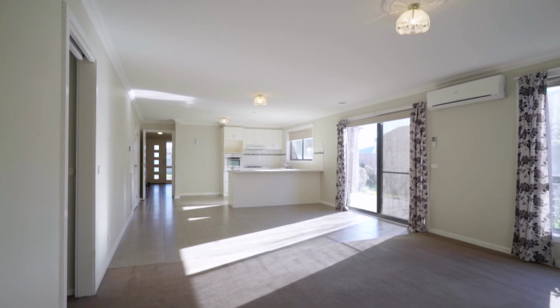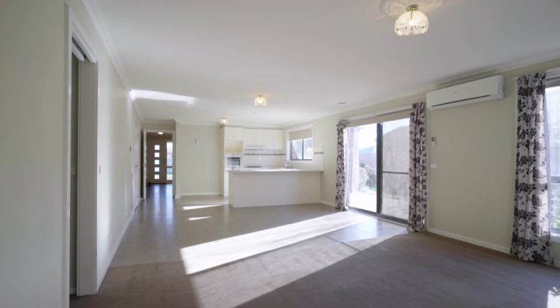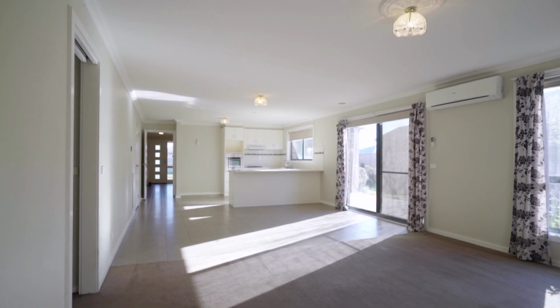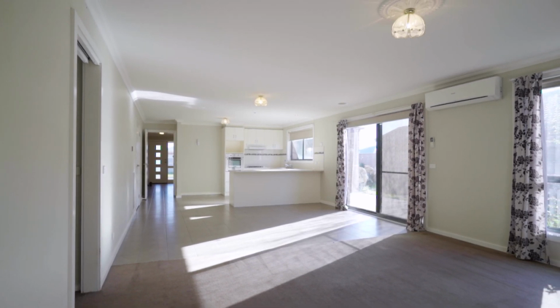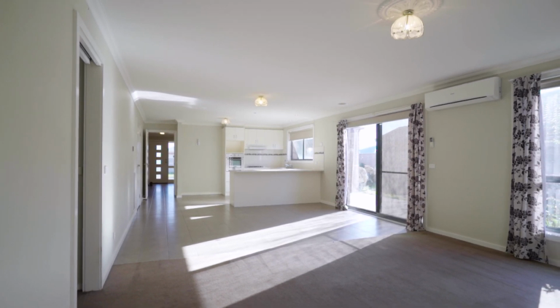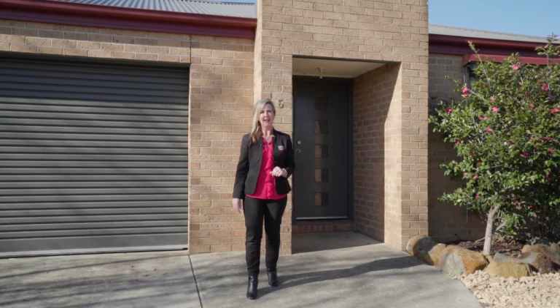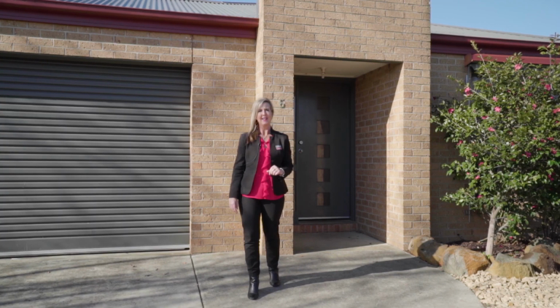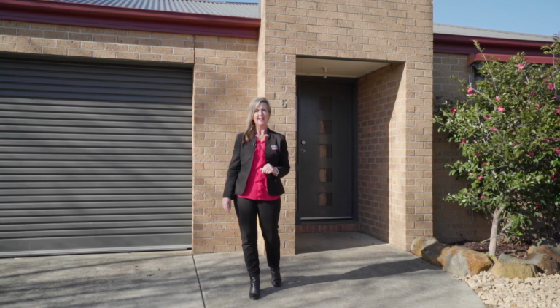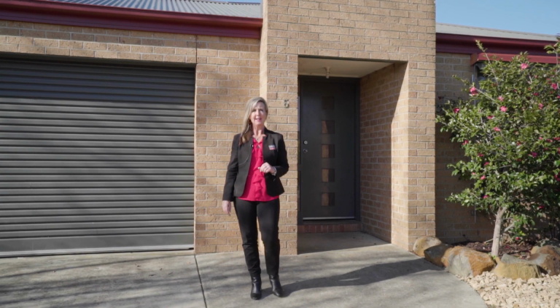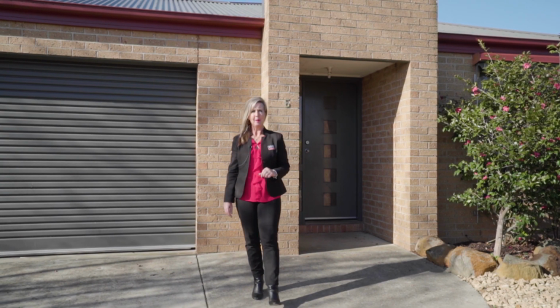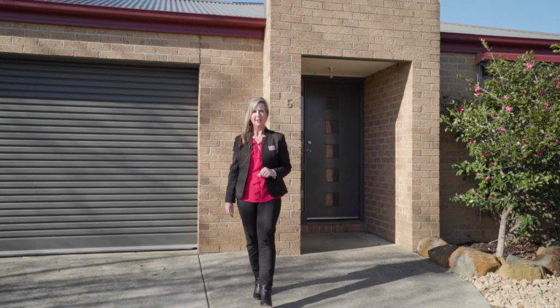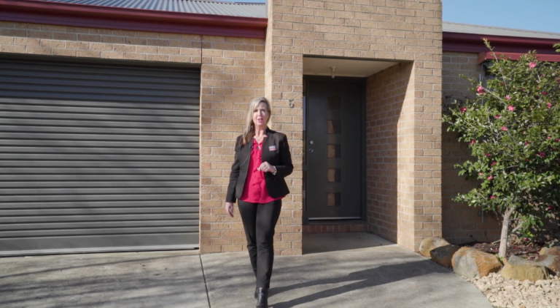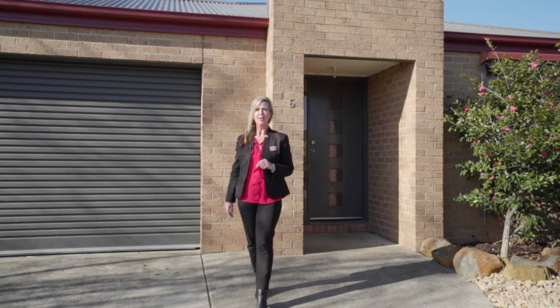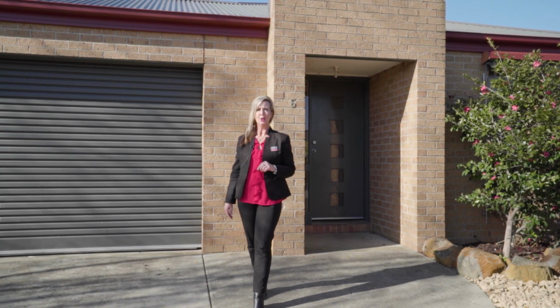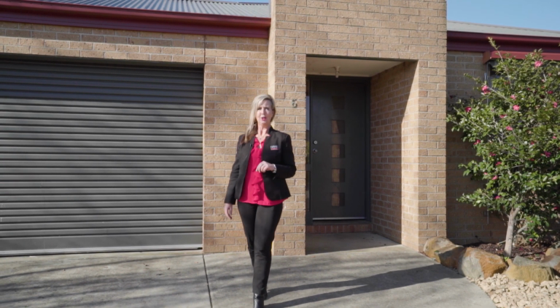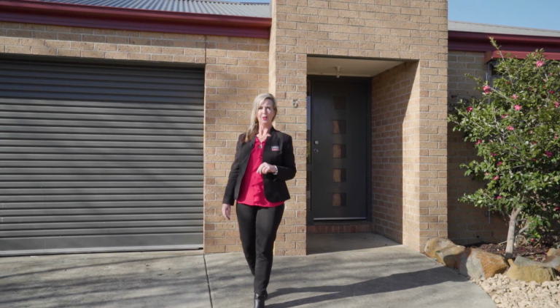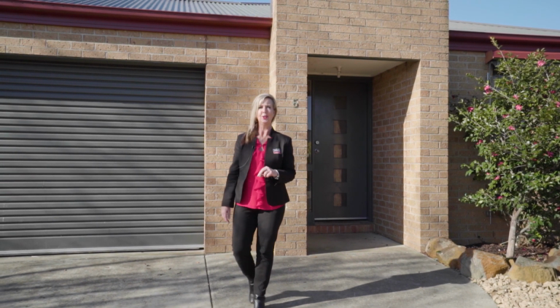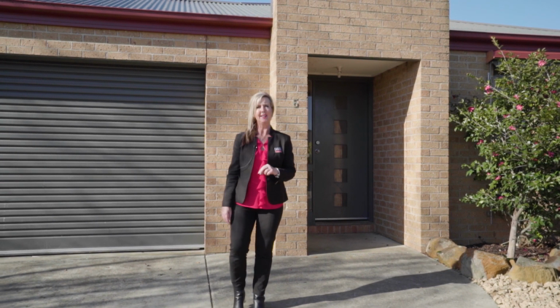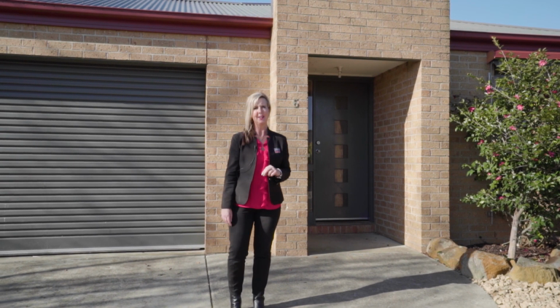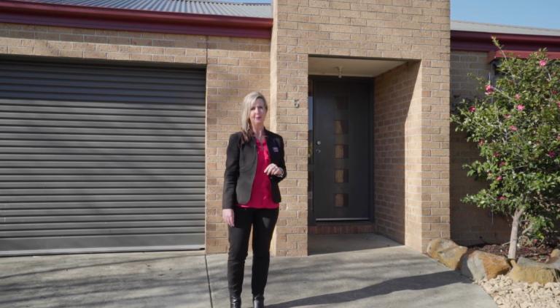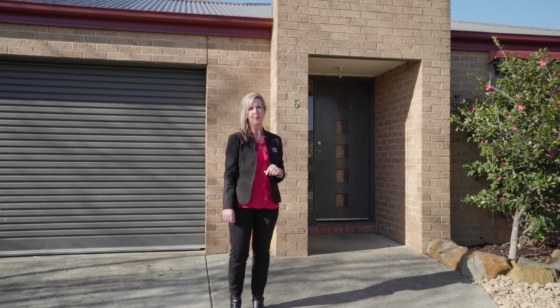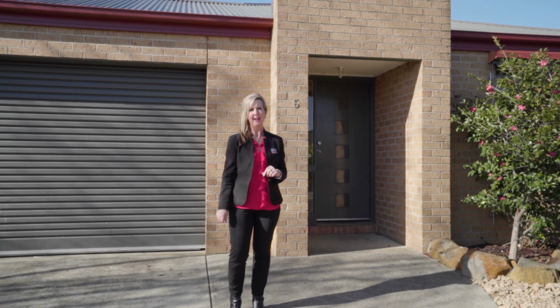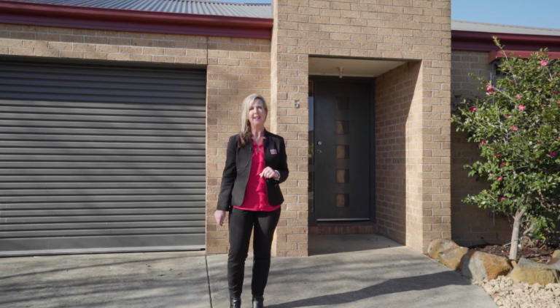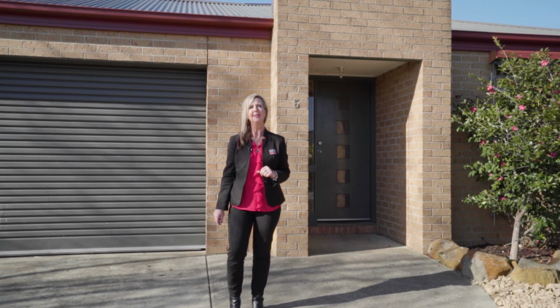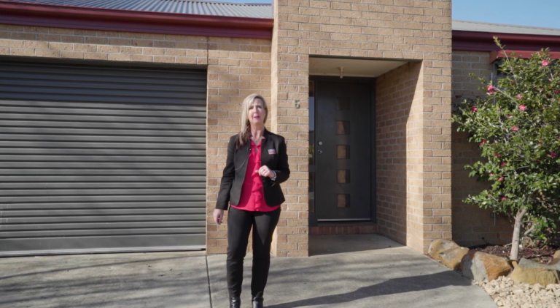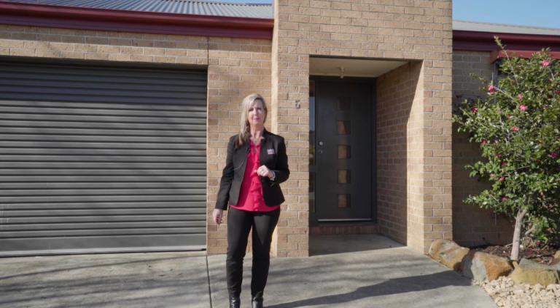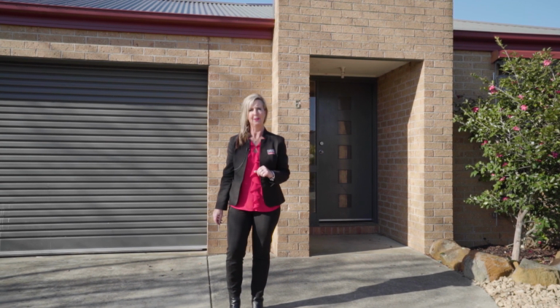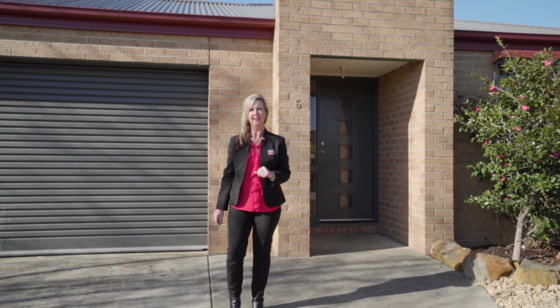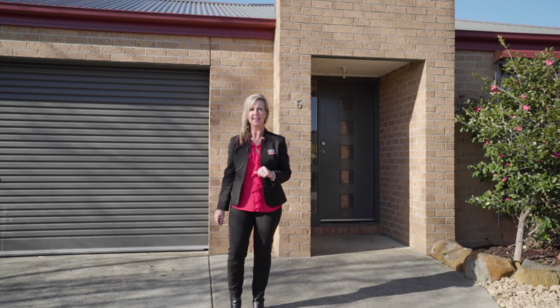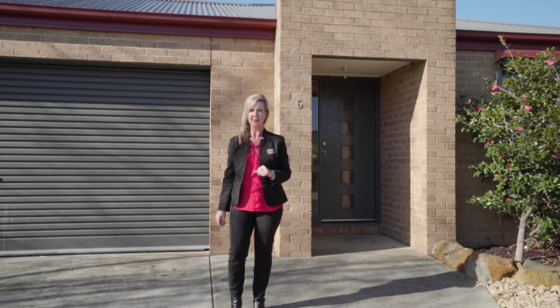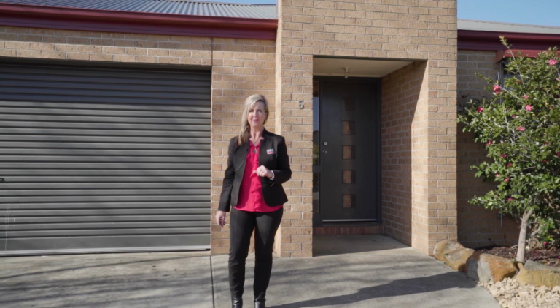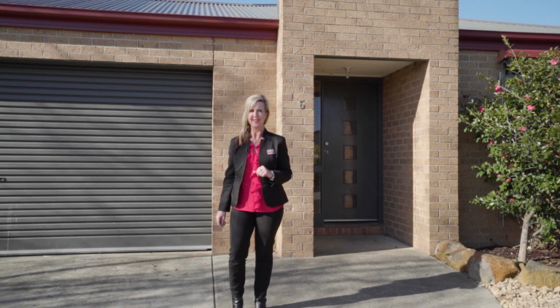Hi, I'm Andrina and today it's my pleasure to introduce you to Six Ilvia Way here in Sebastopol. Let's take a look around.